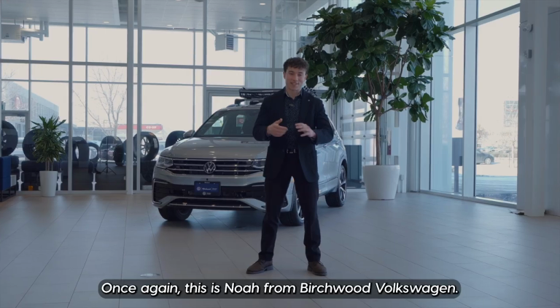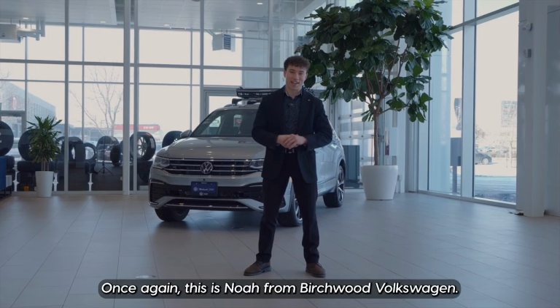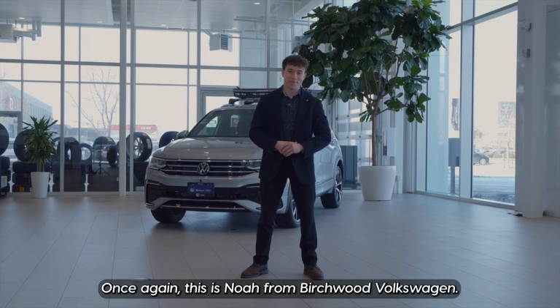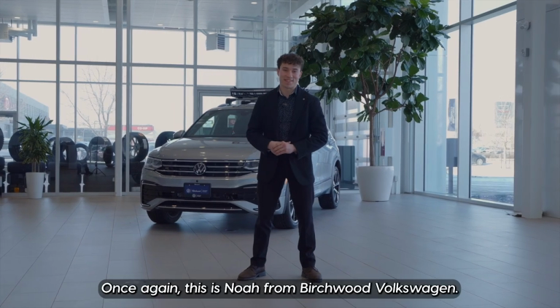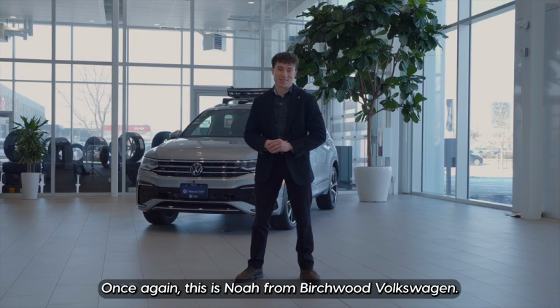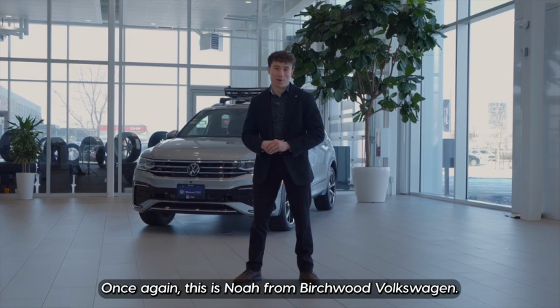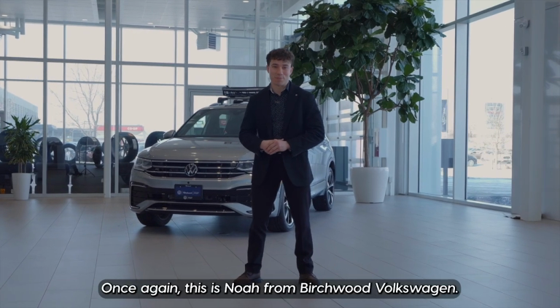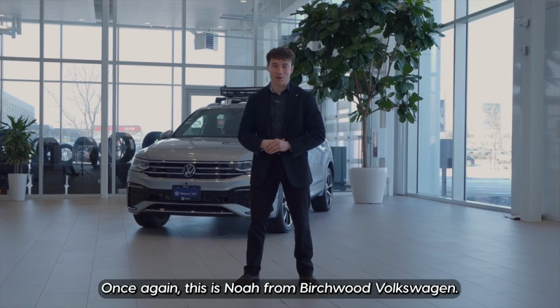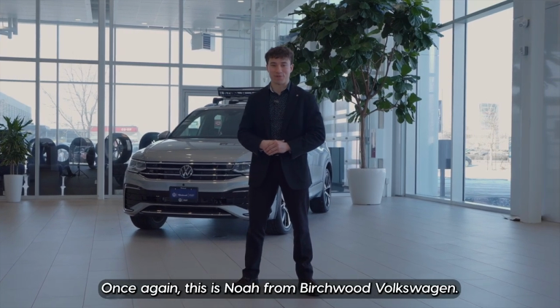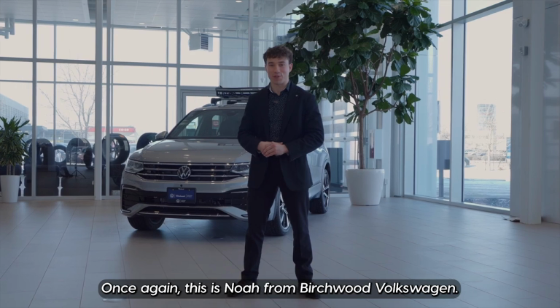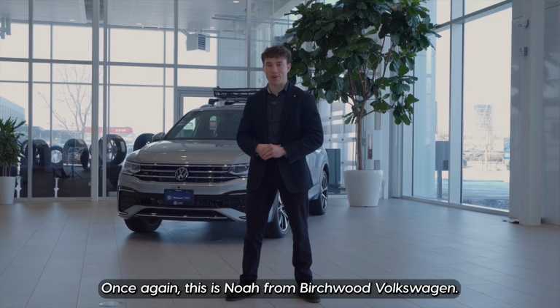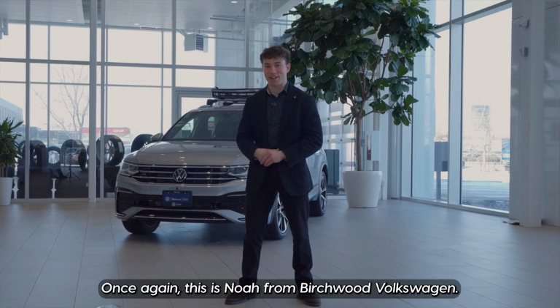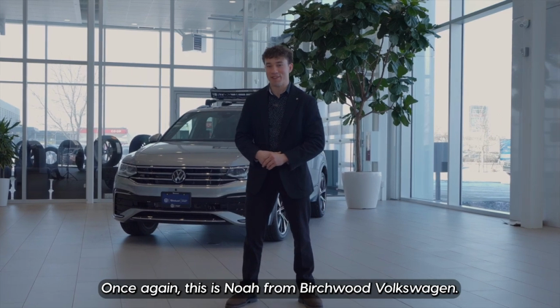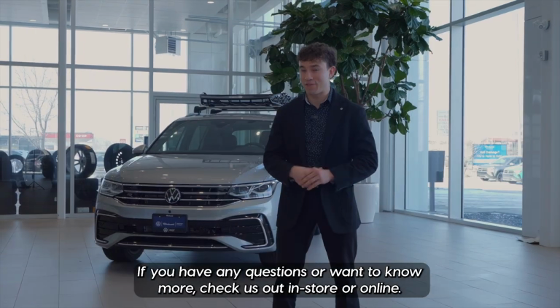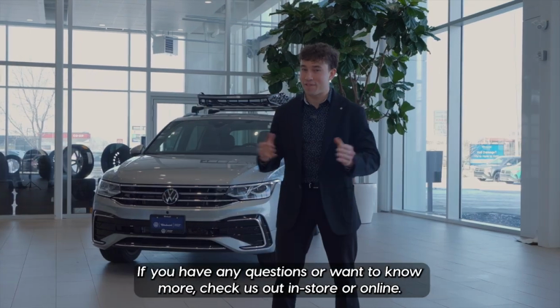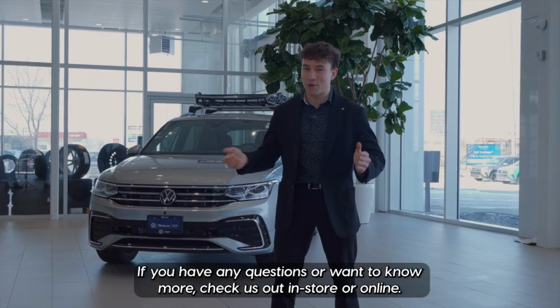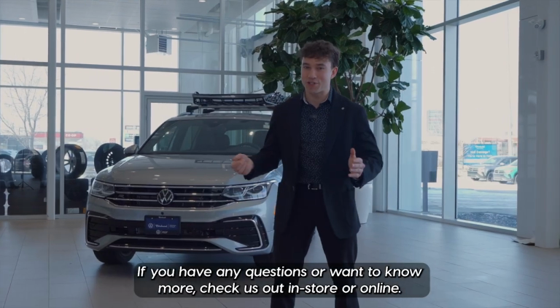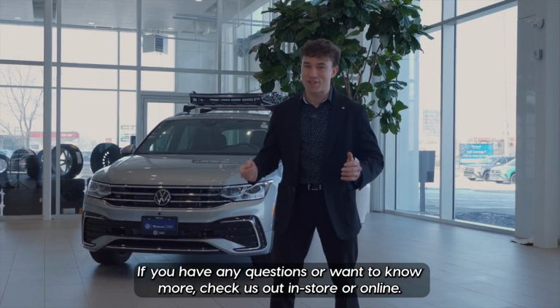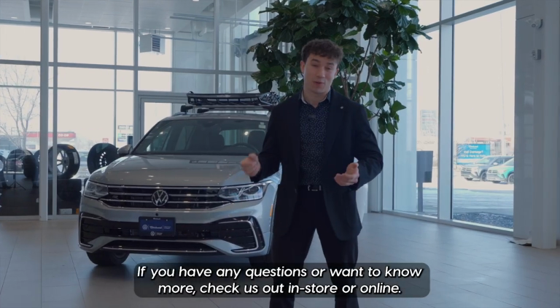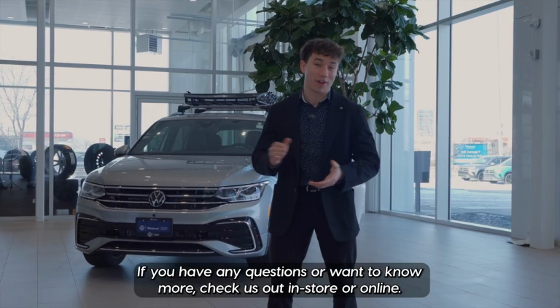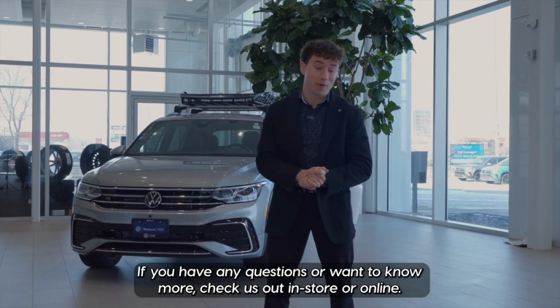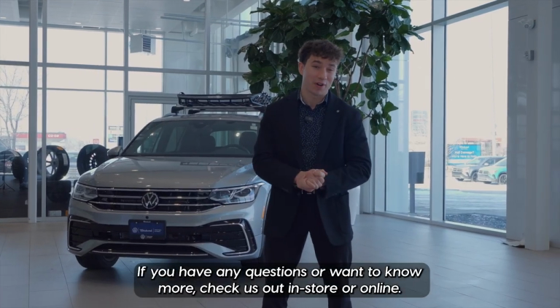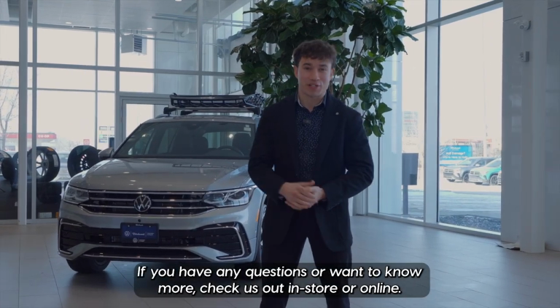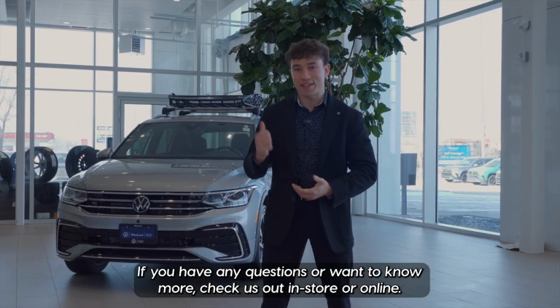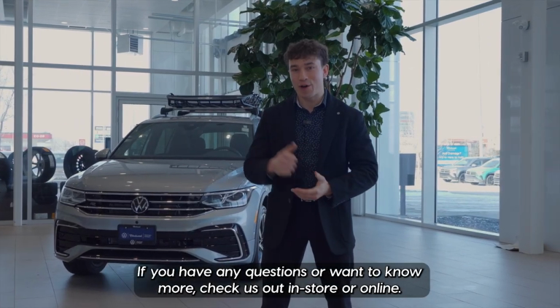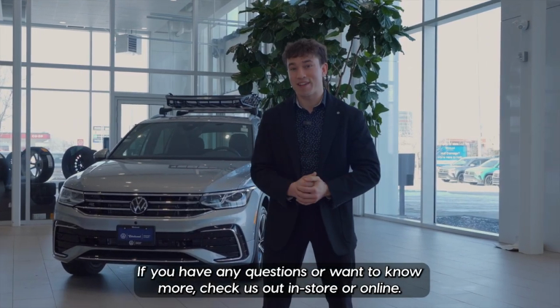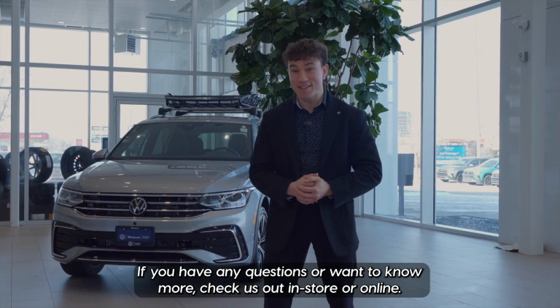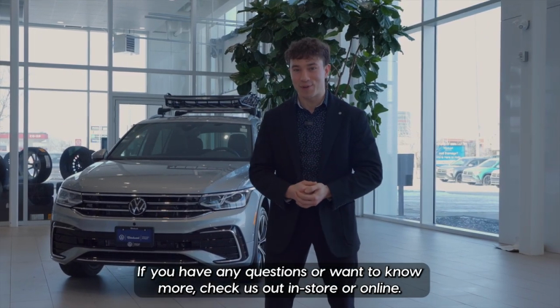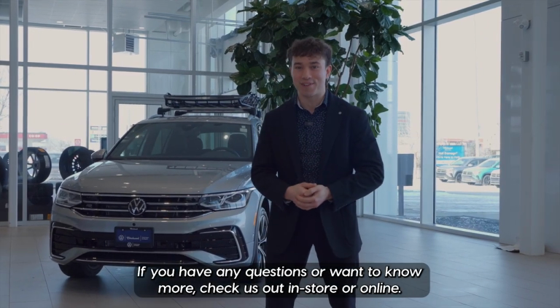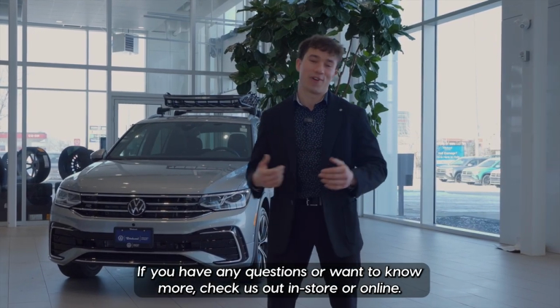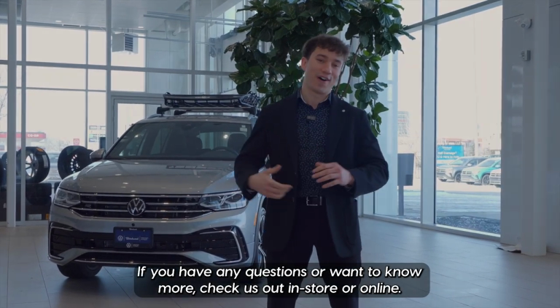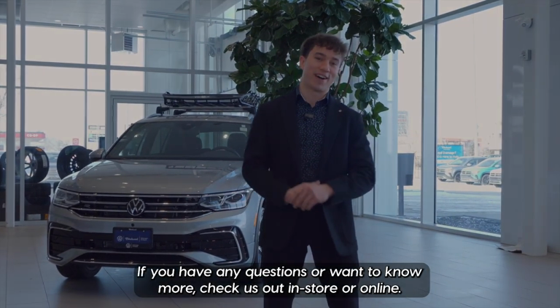Once again, this is Noah from Birchwood Volkswagen. If you have any questions or want to know more, check us out in-store or online.